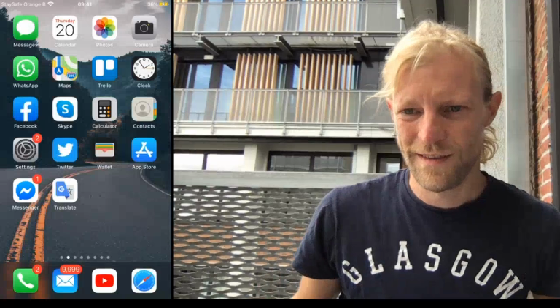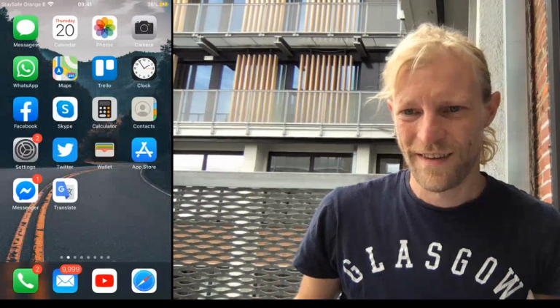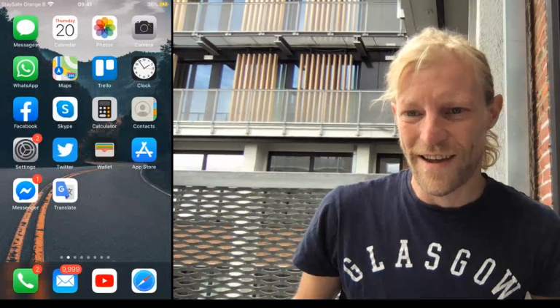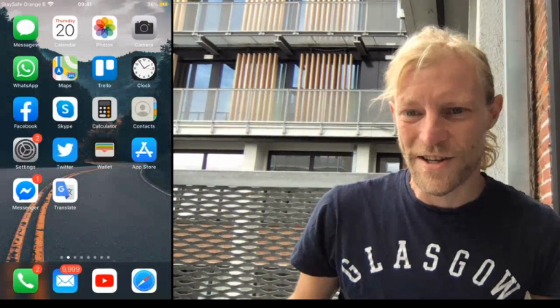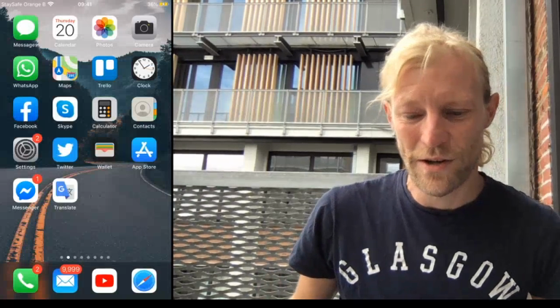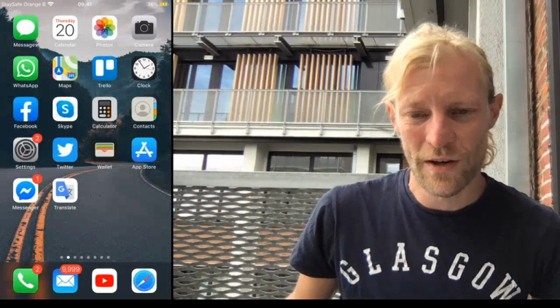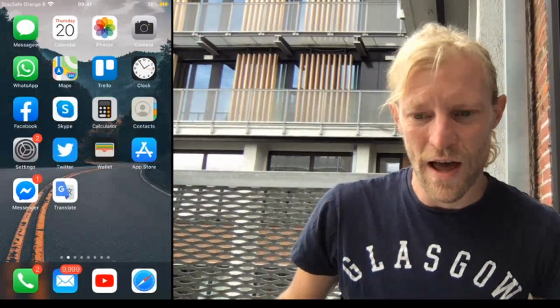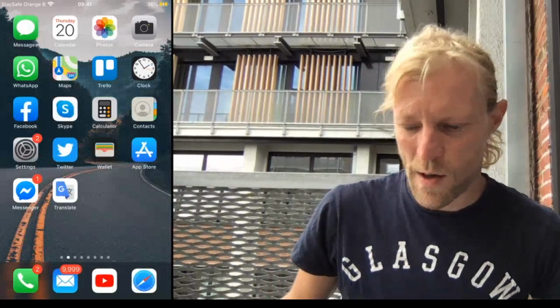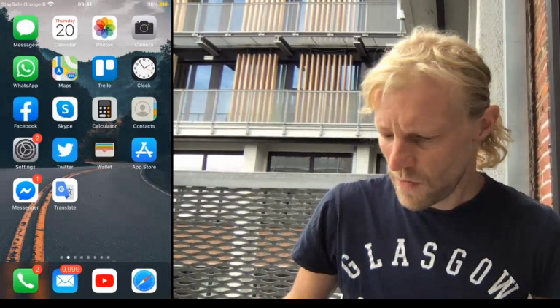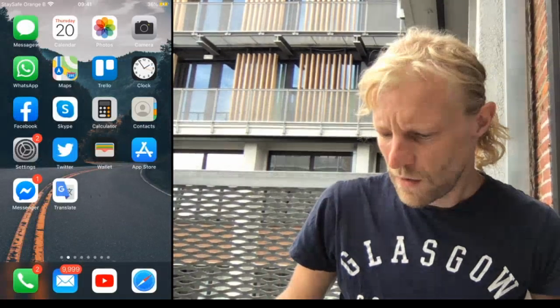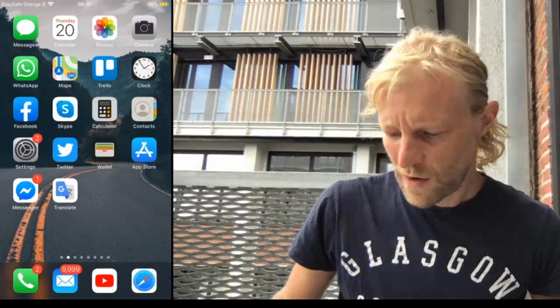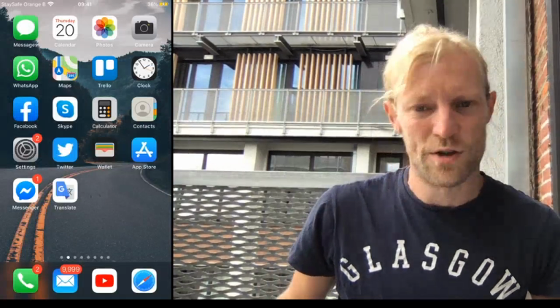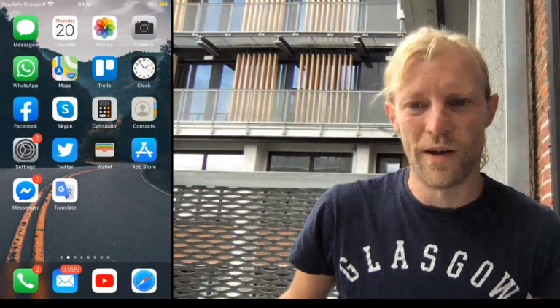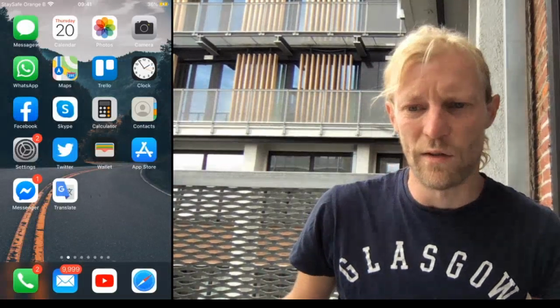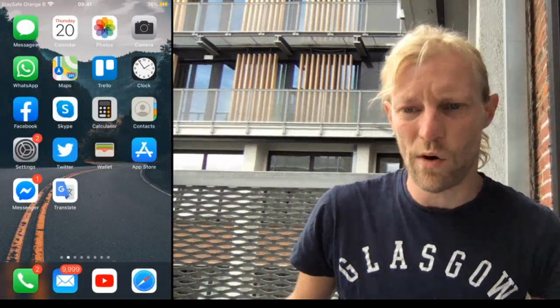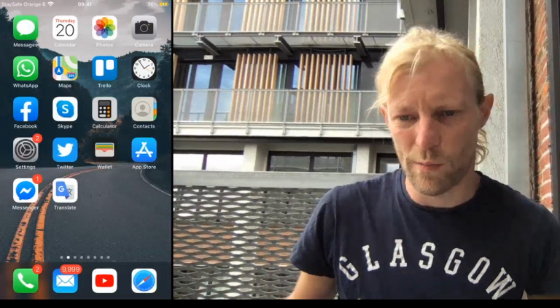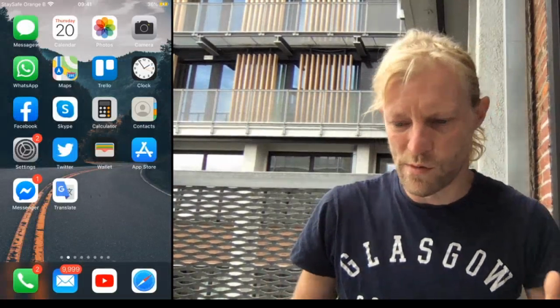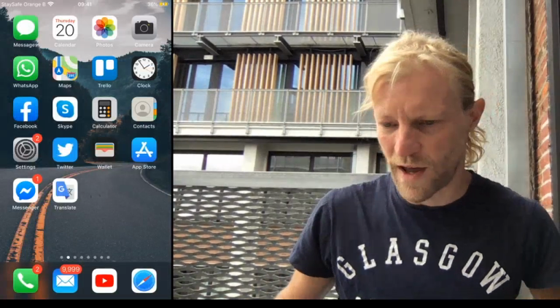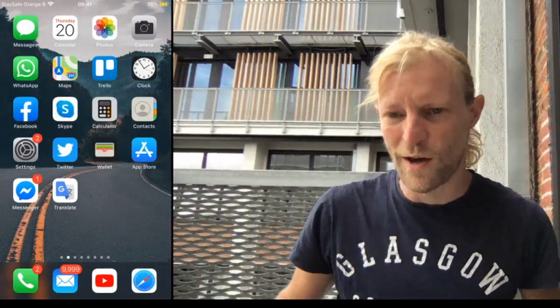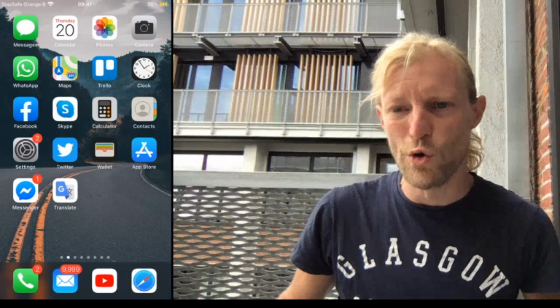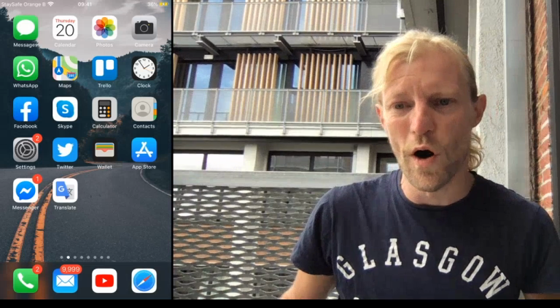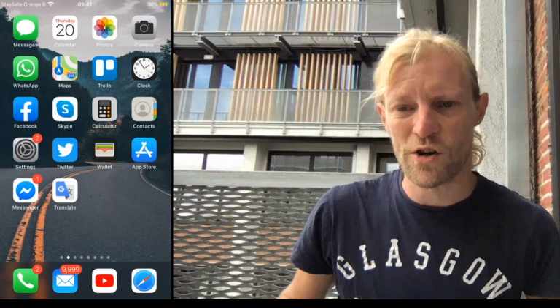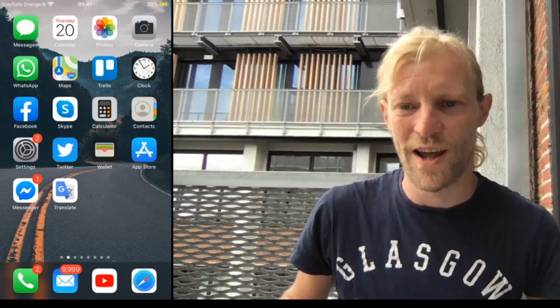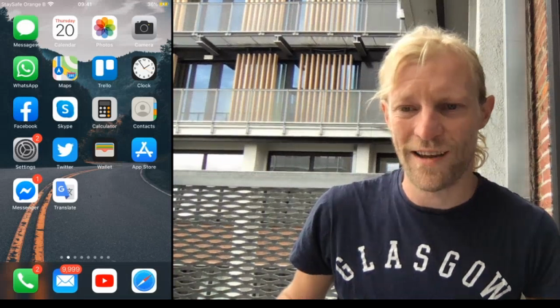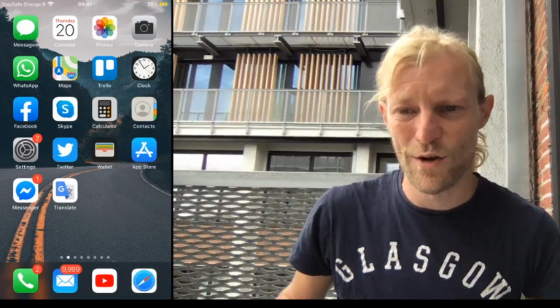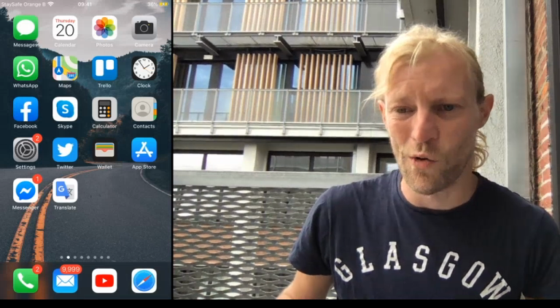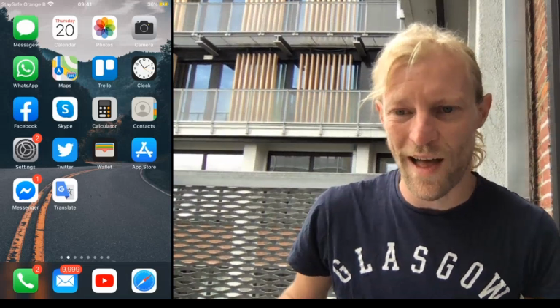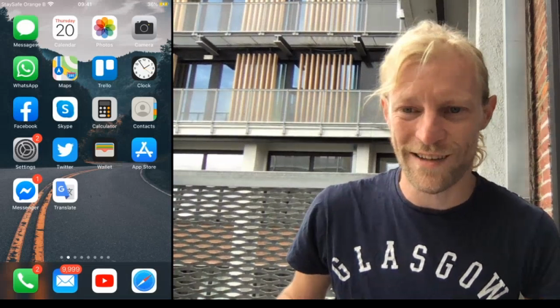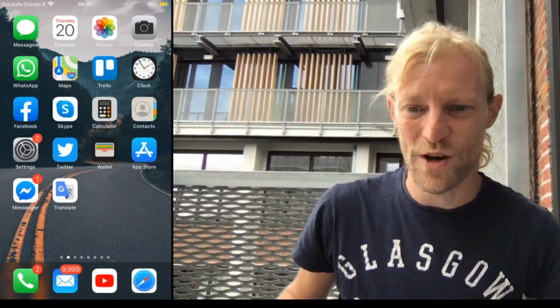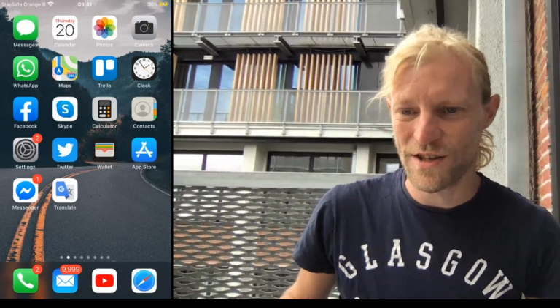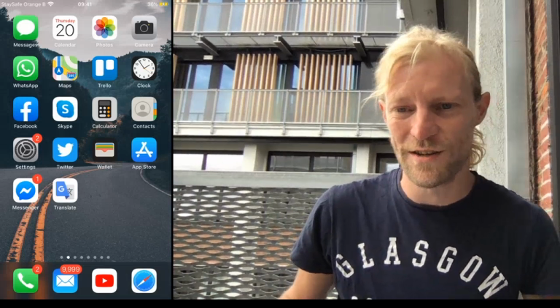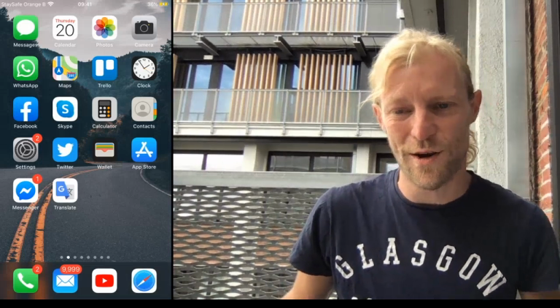Hi guys, how you doing? I just wanted to talk about QR check-in, contact tracing and stuff.